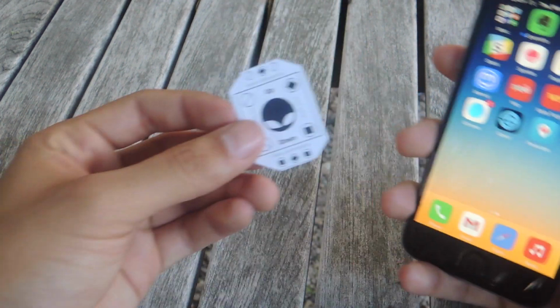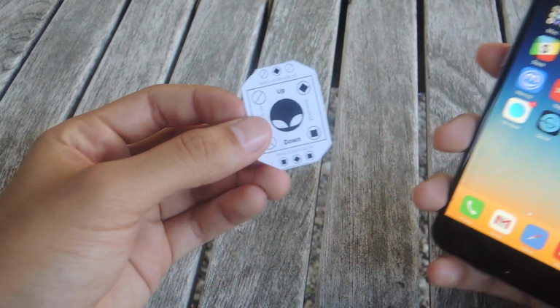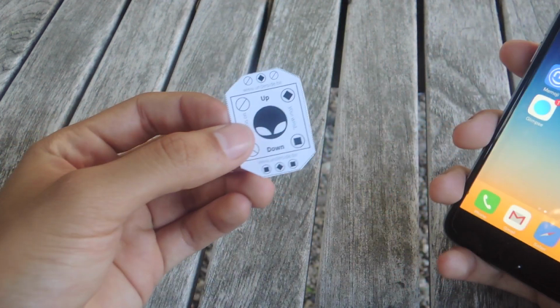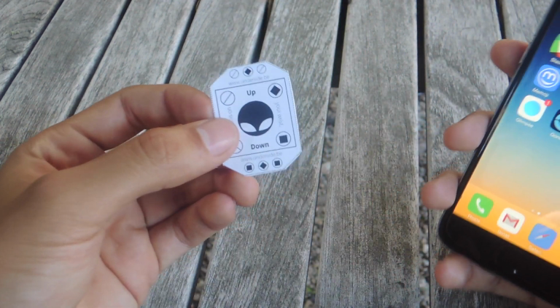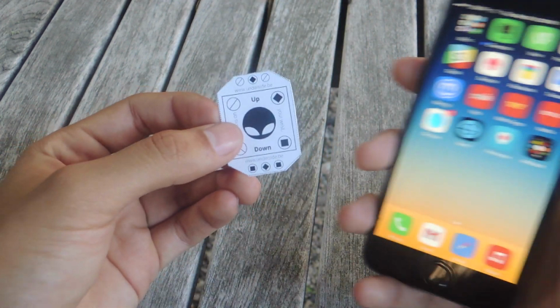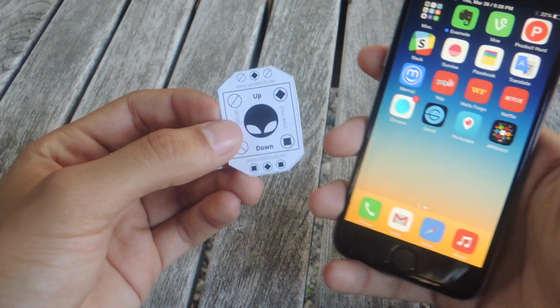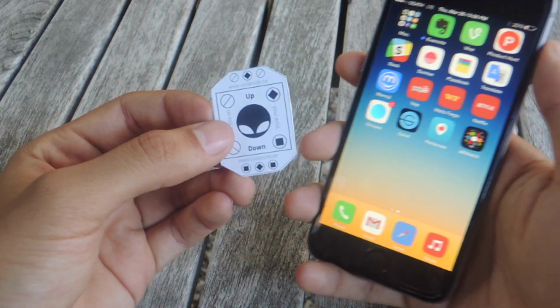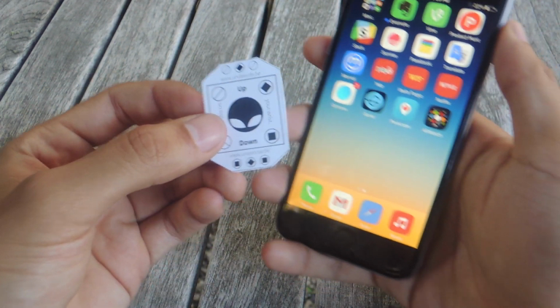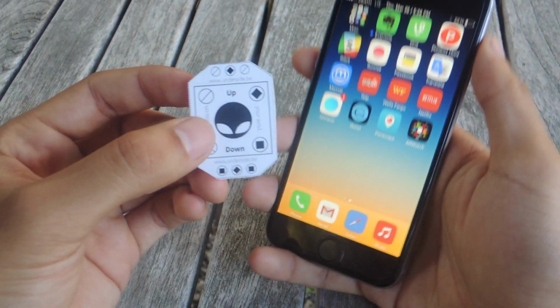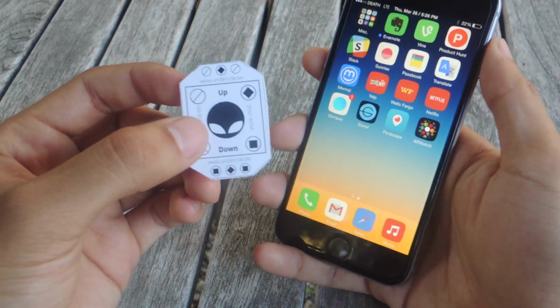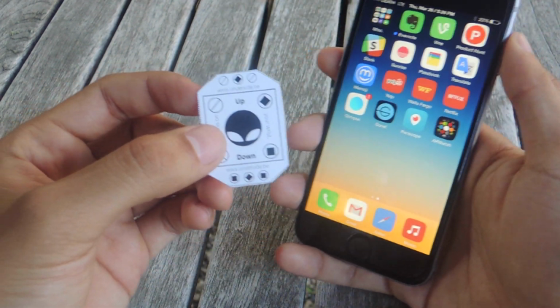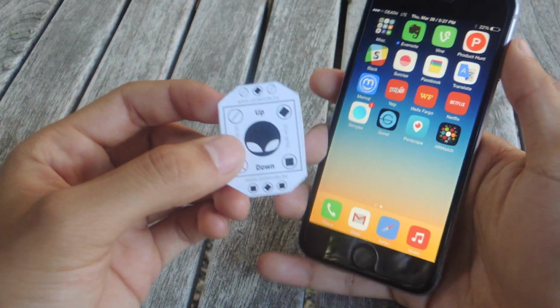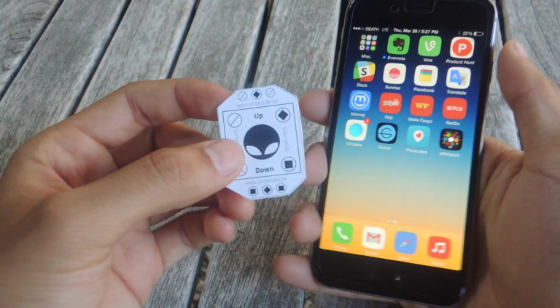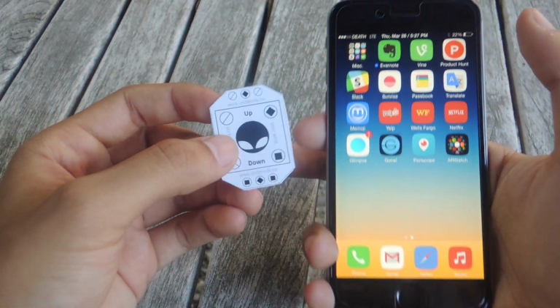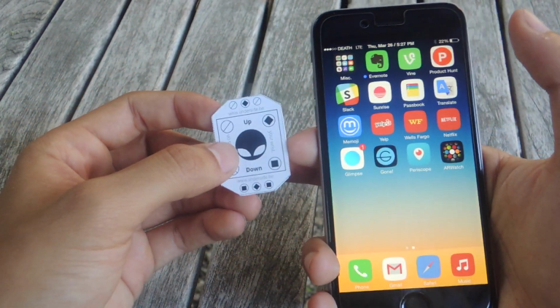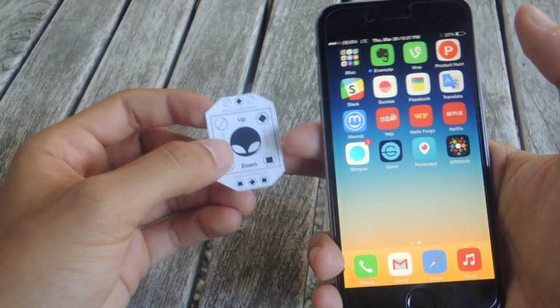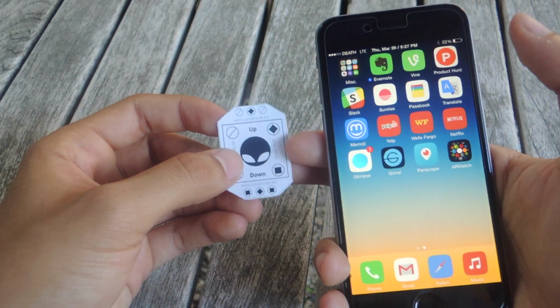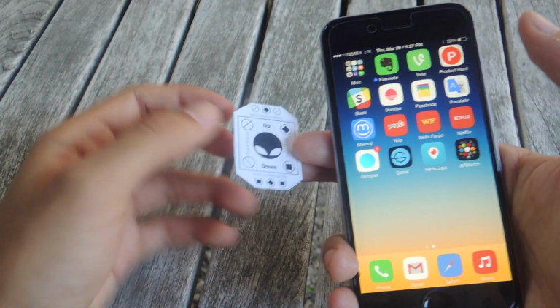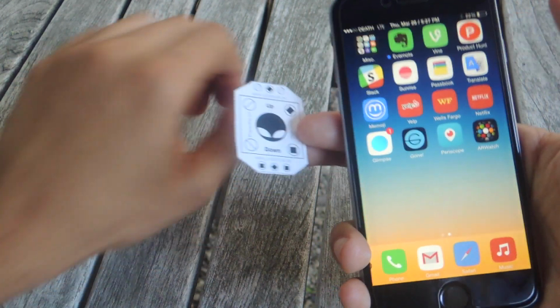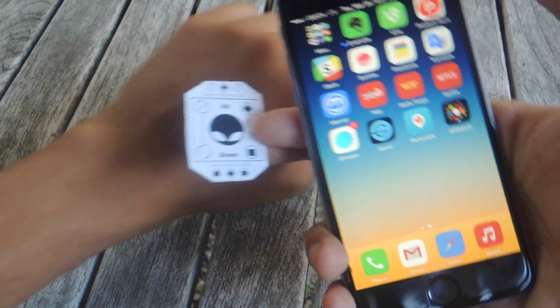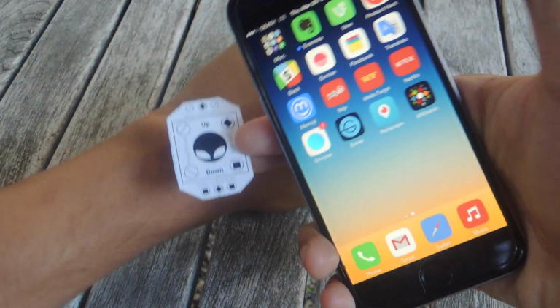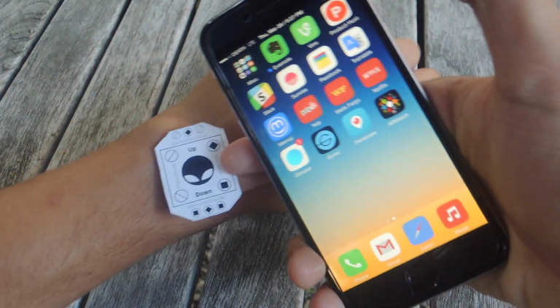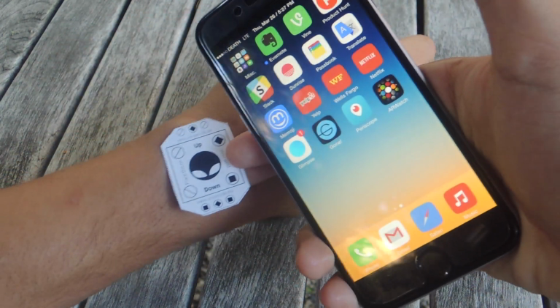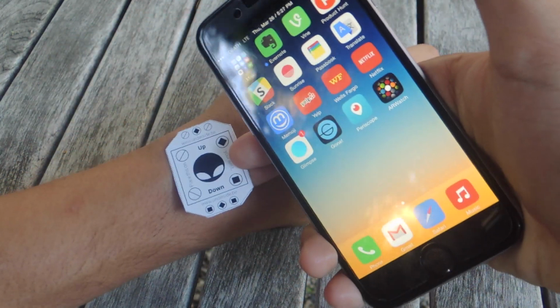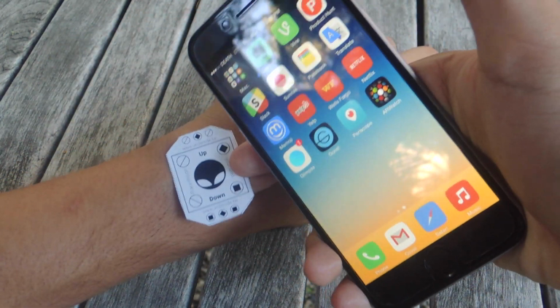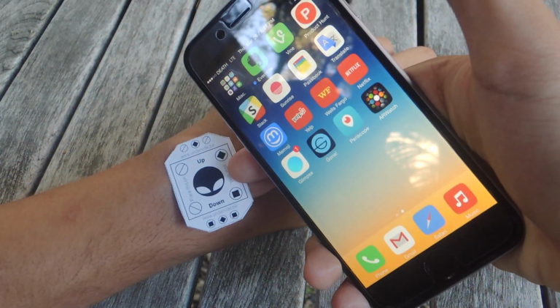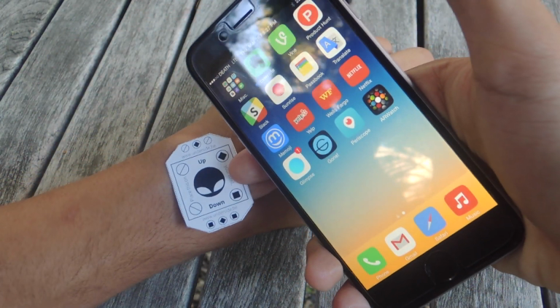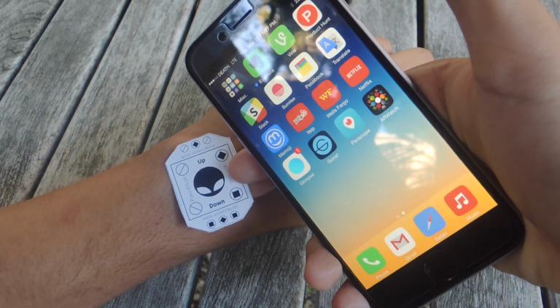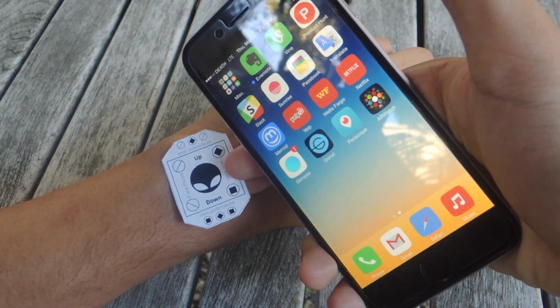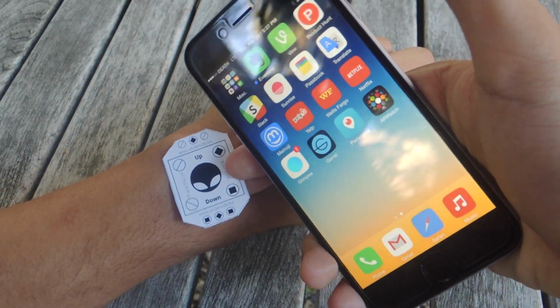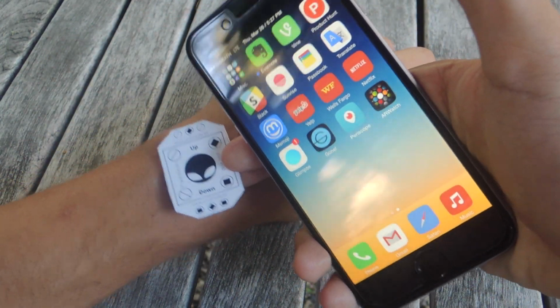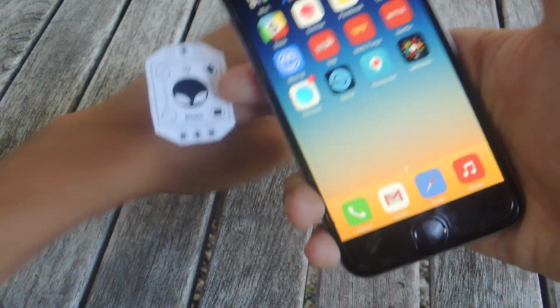You'll need to cut this out. This is what you'll be using to put on your wrist in conjunction with the application.